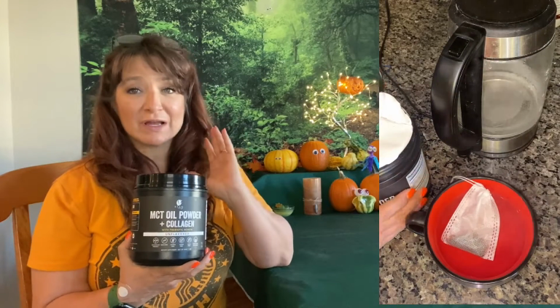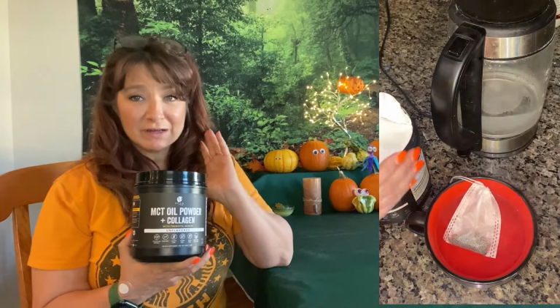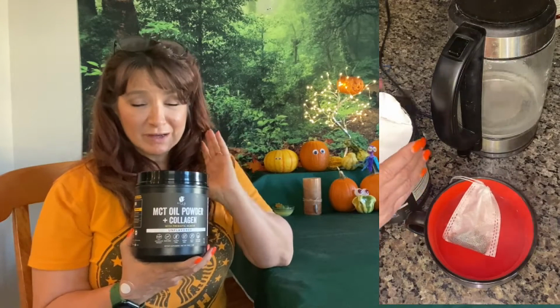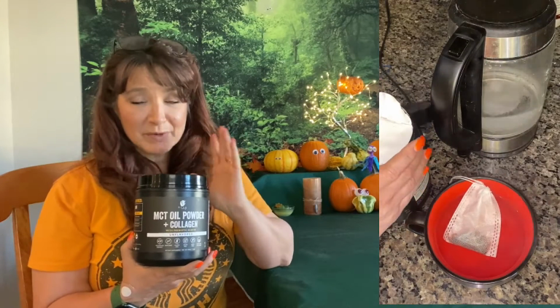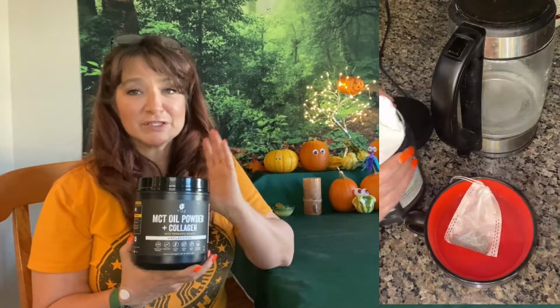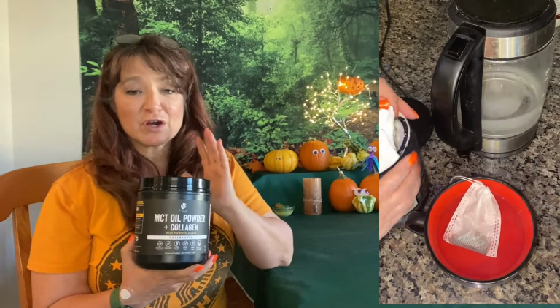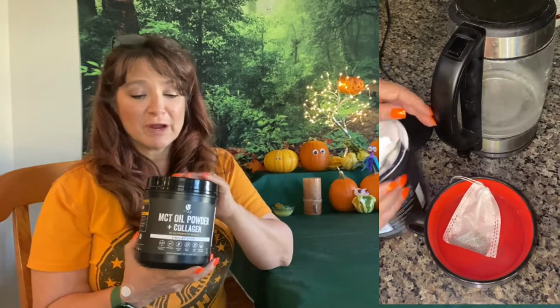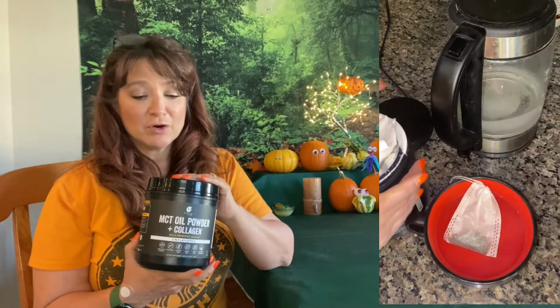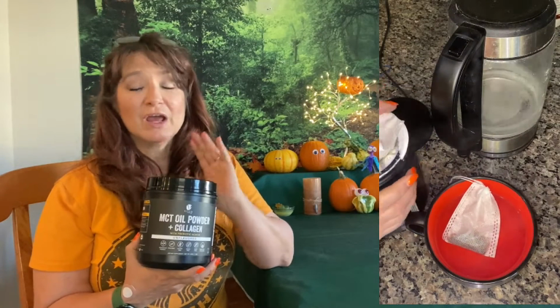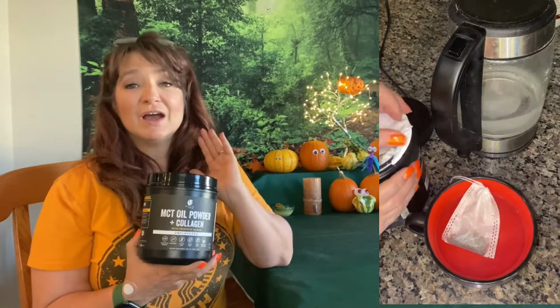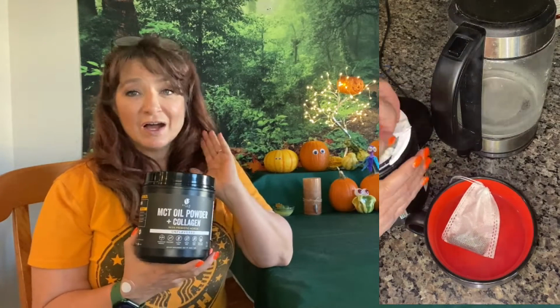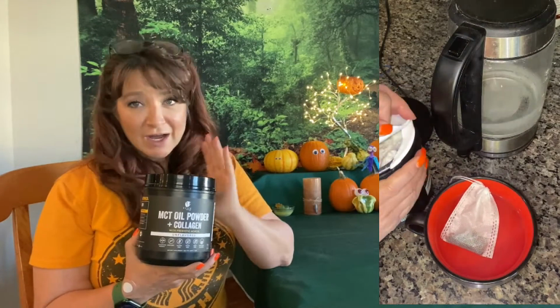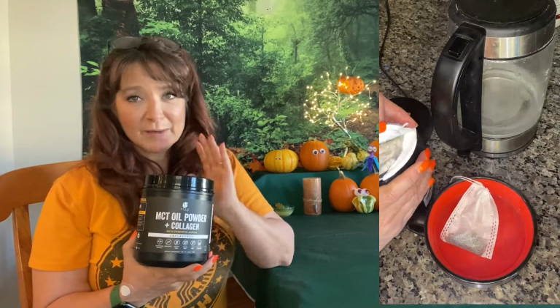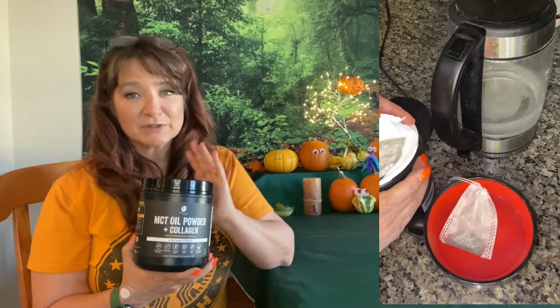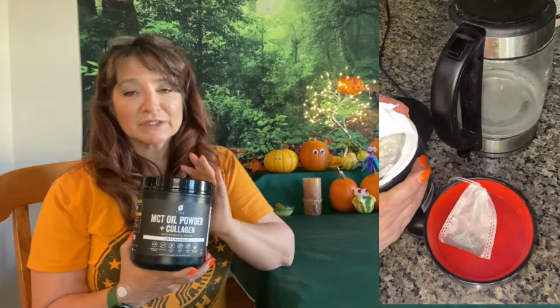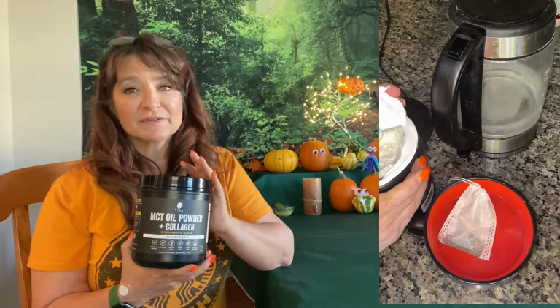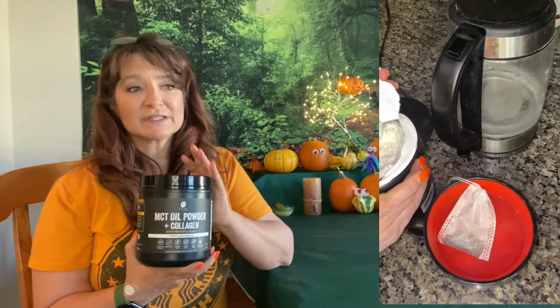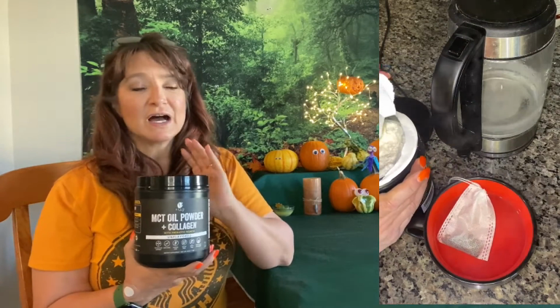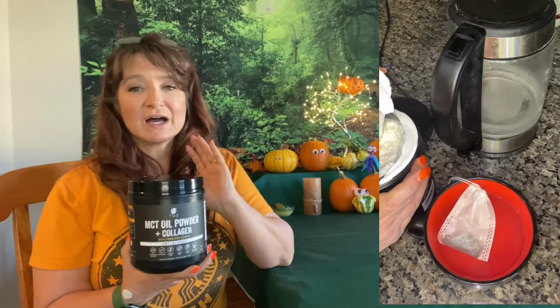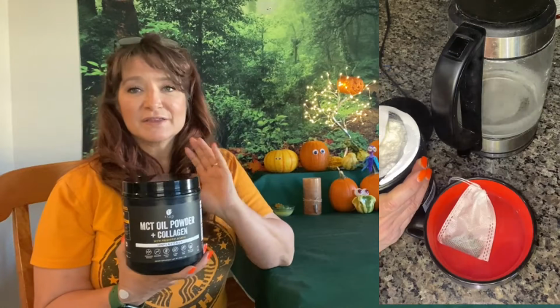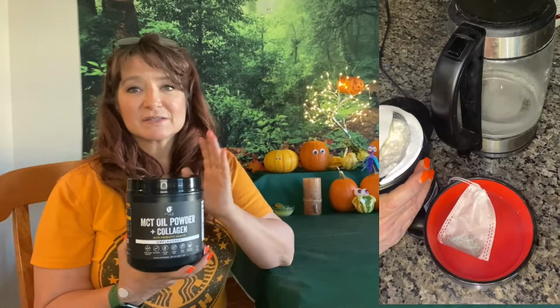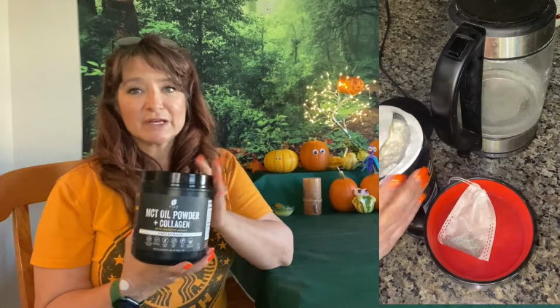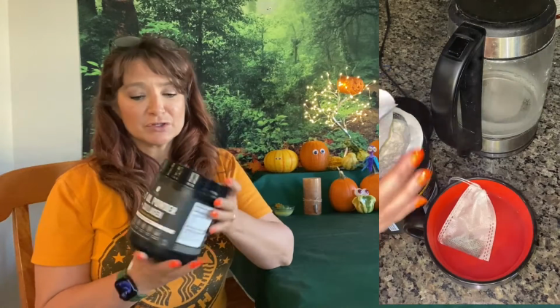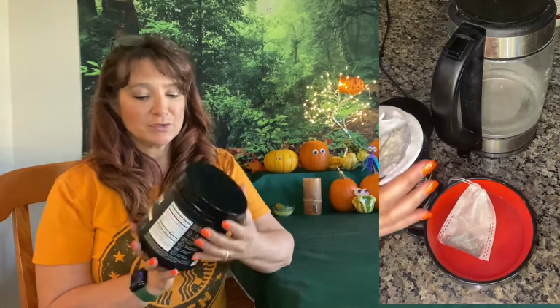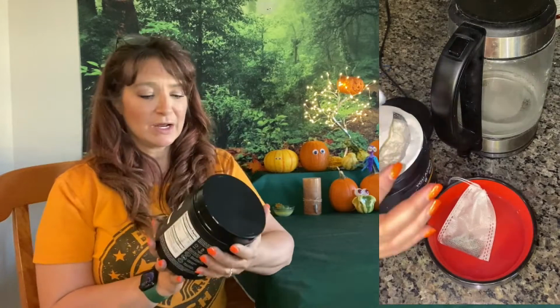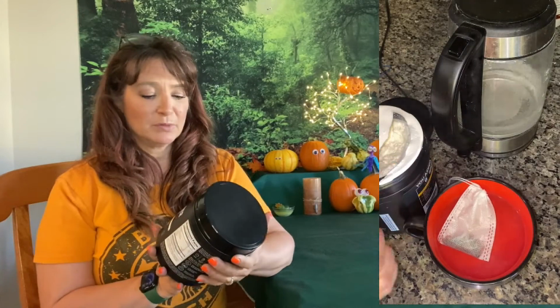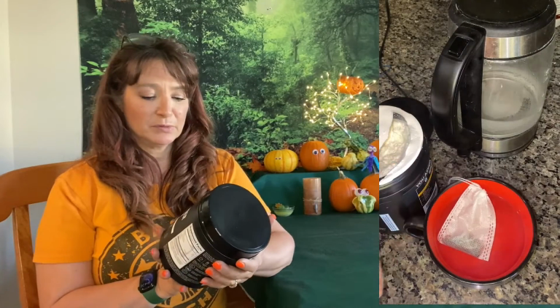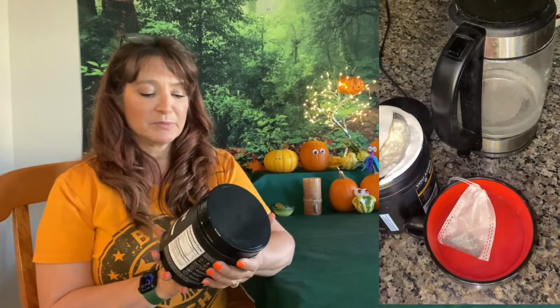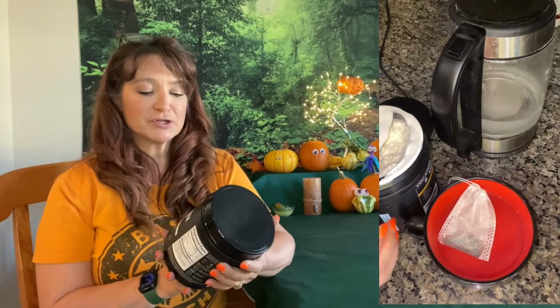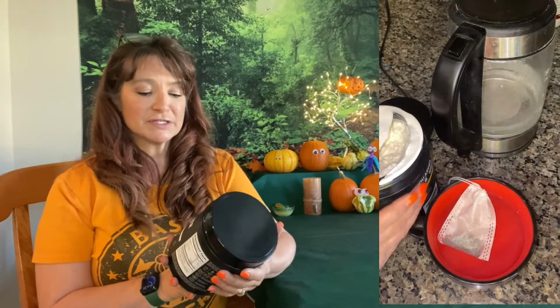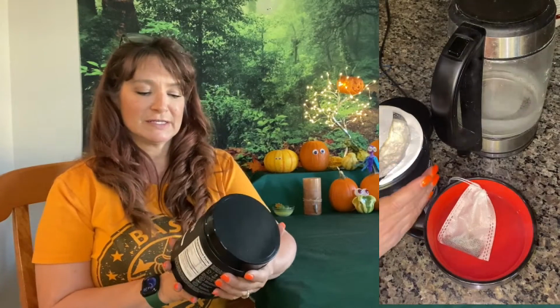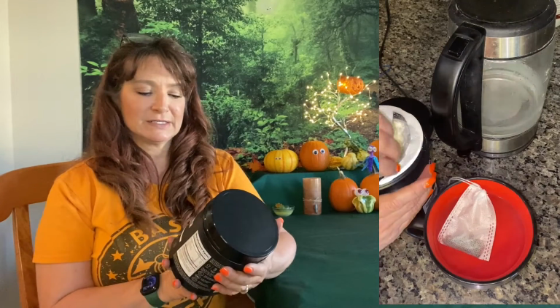My opinions are my own. I absolutely love this. This is my go-to. I will be repurchasing this.